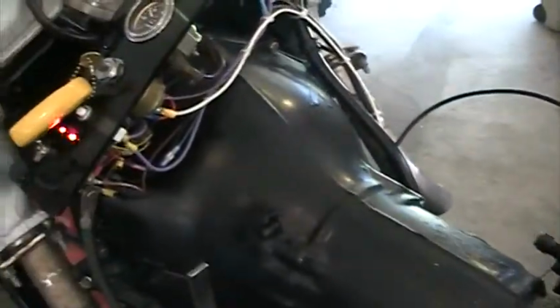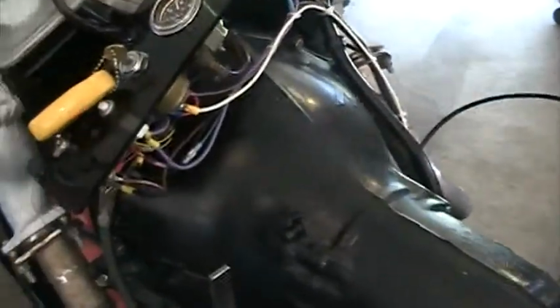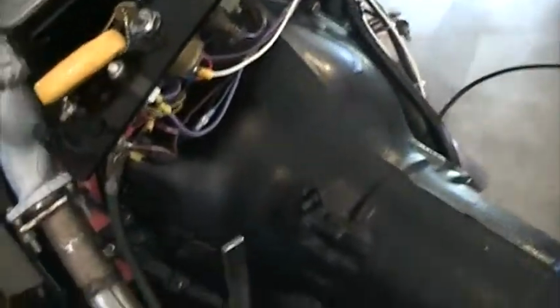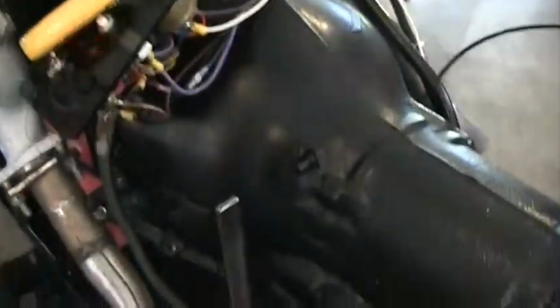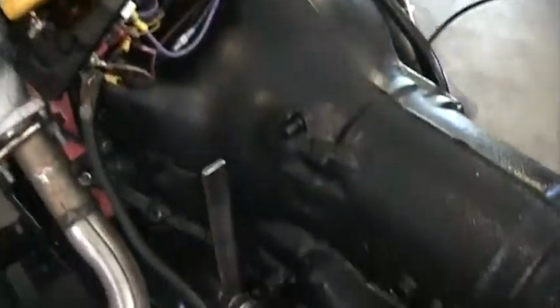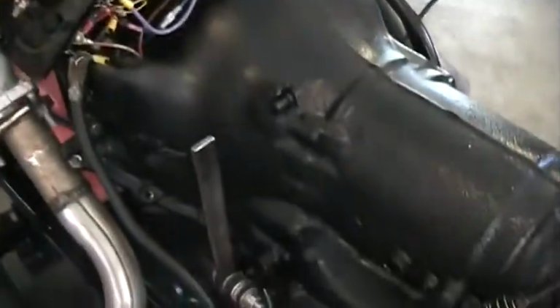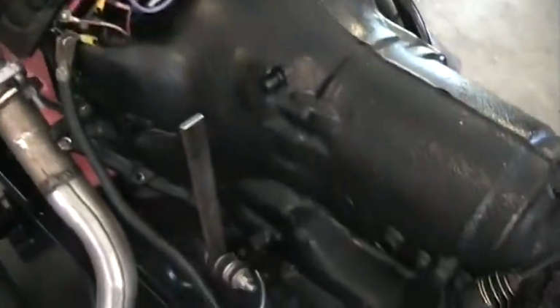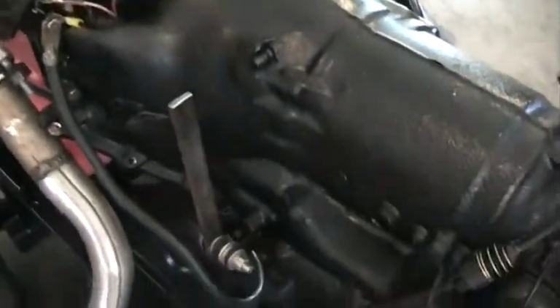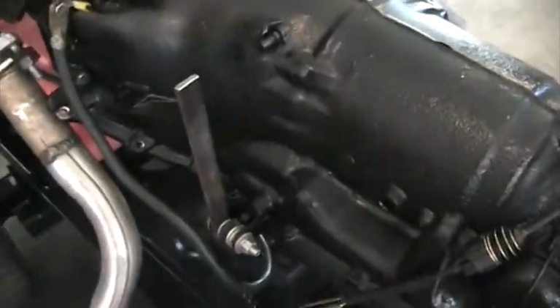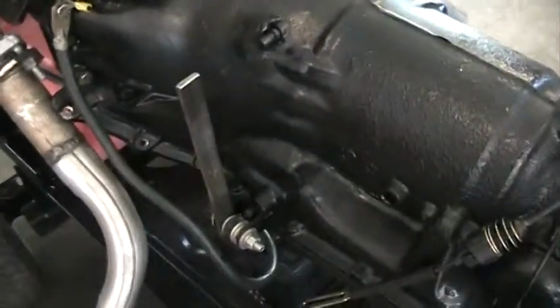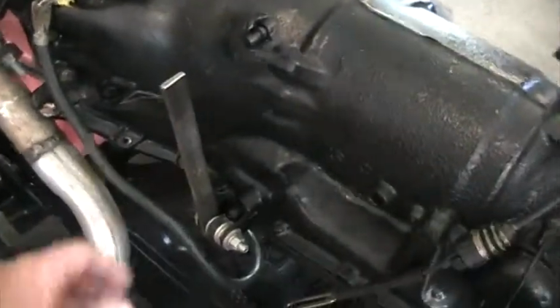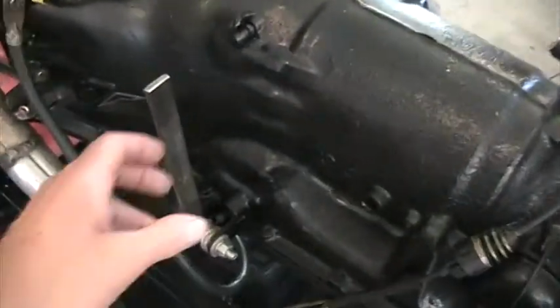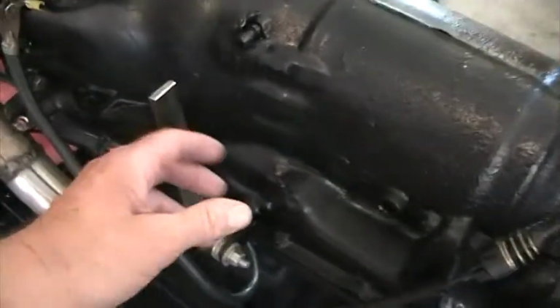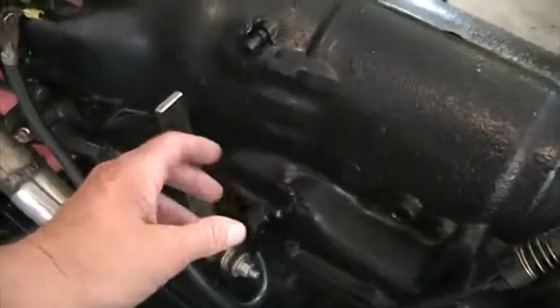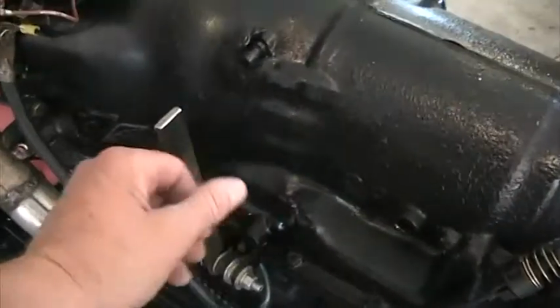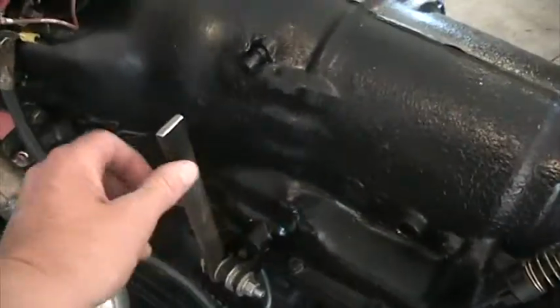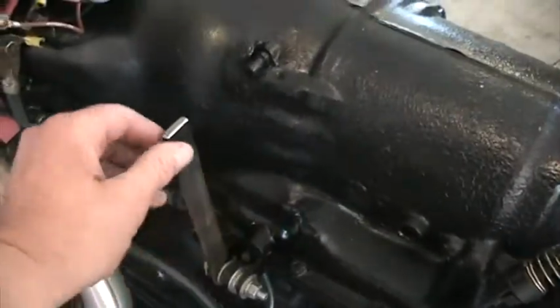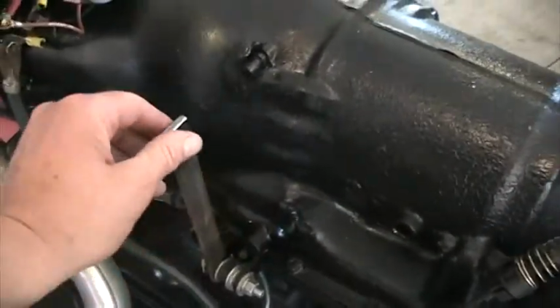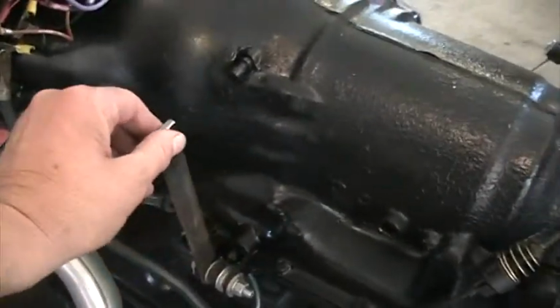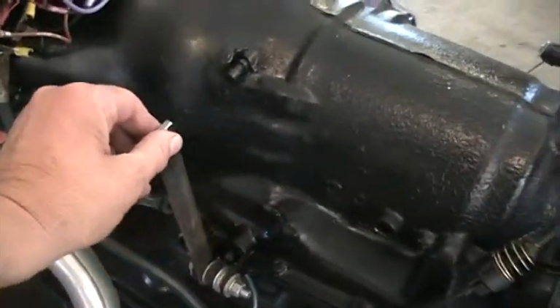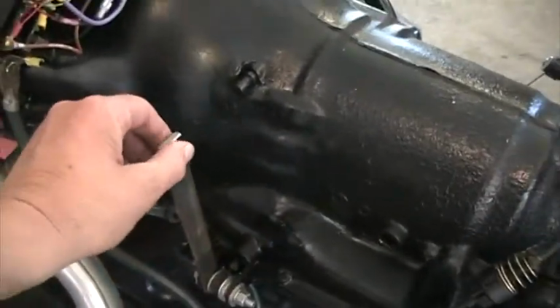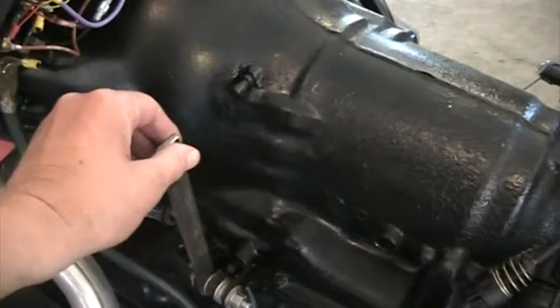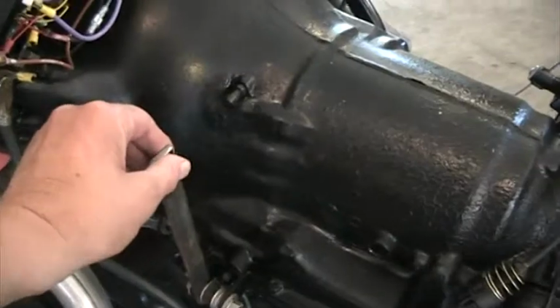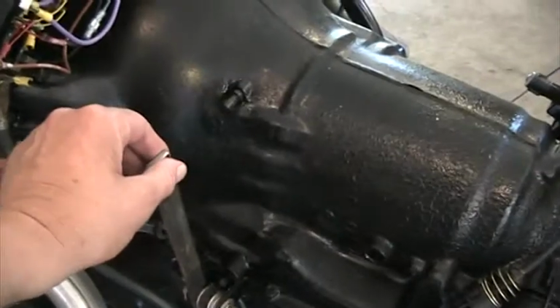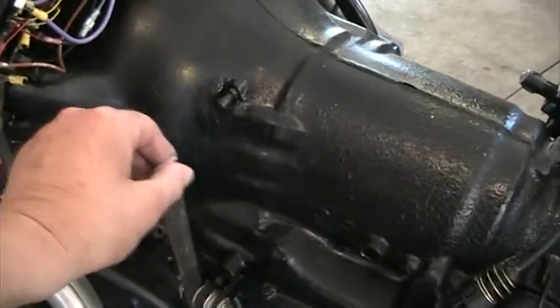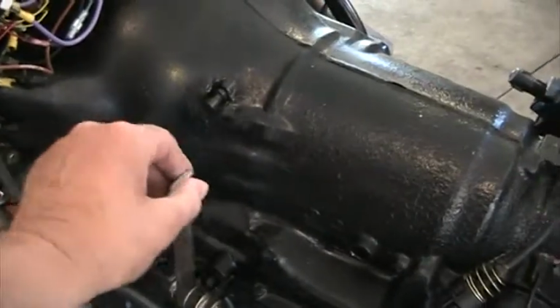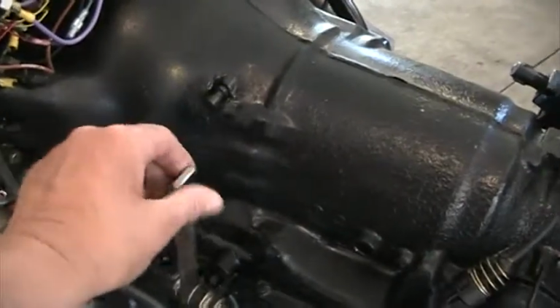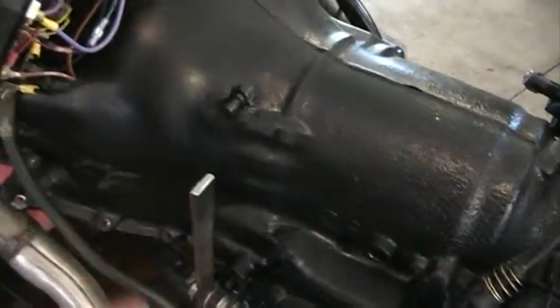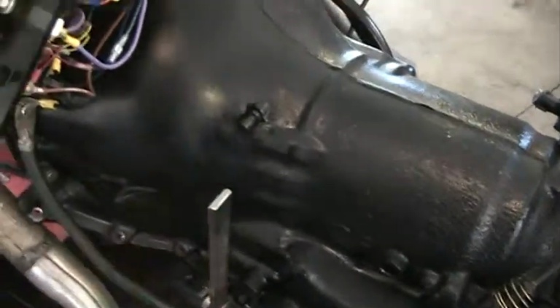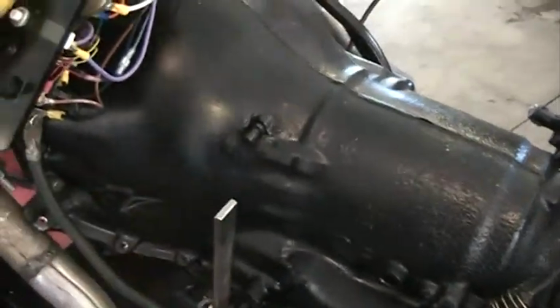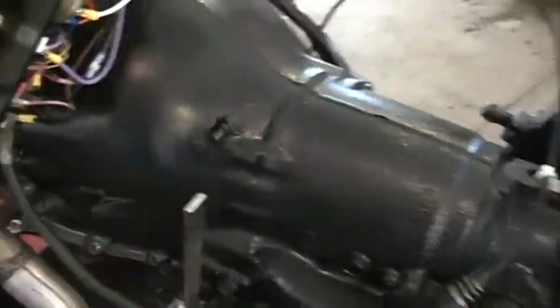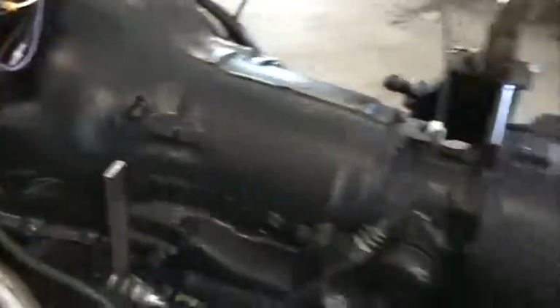A little makeshift shifter — that's drive, that's neutral.